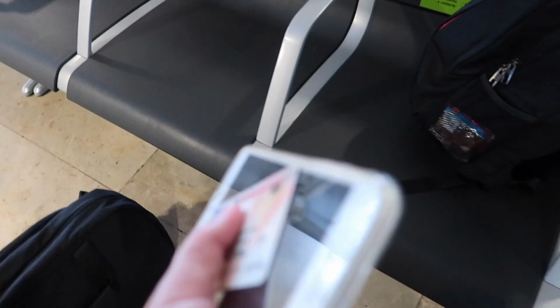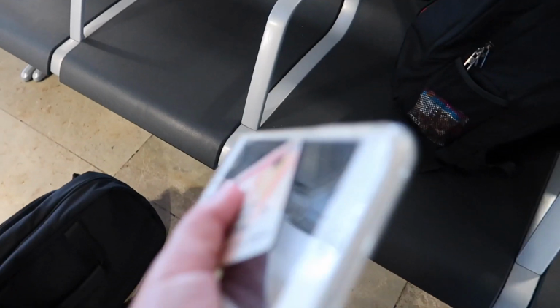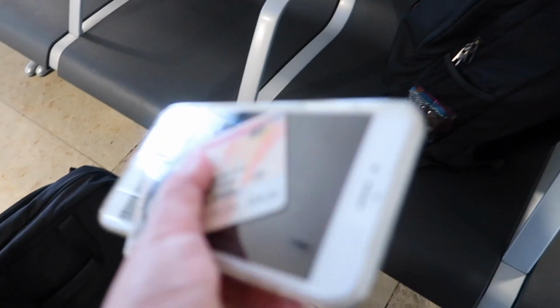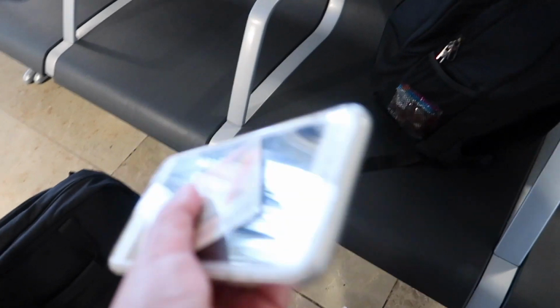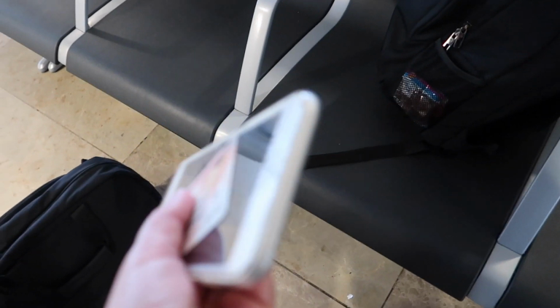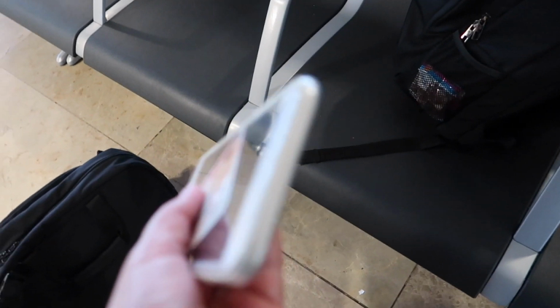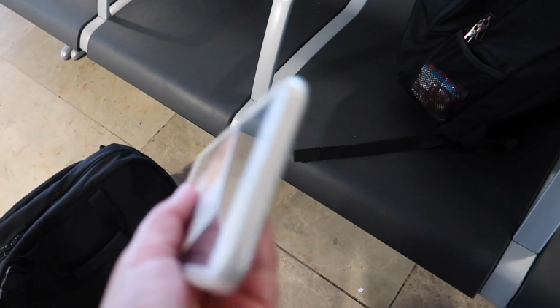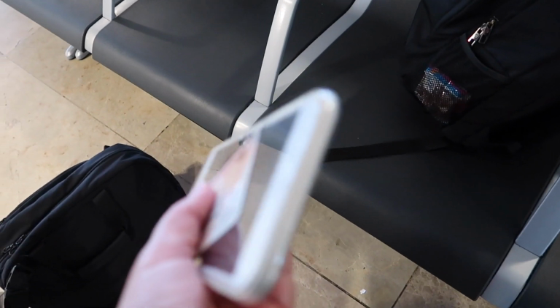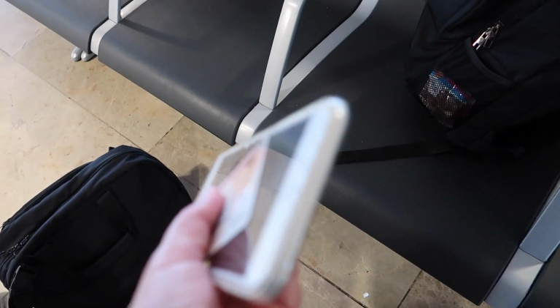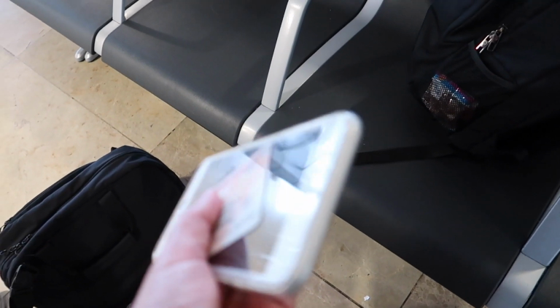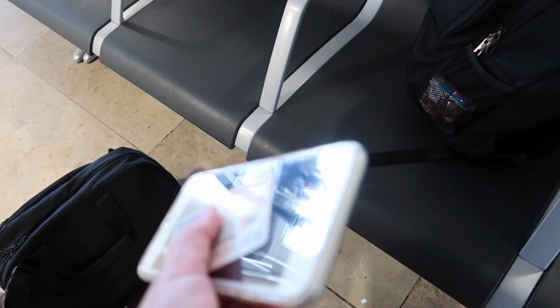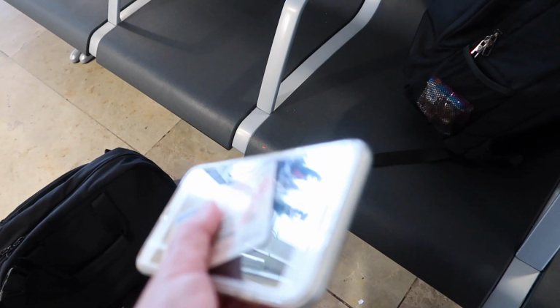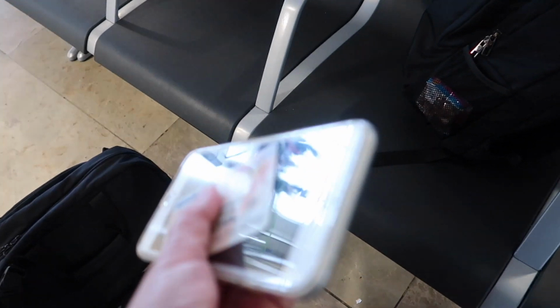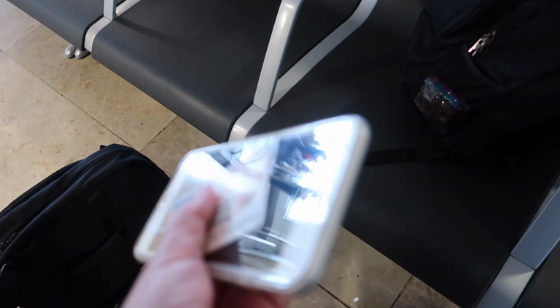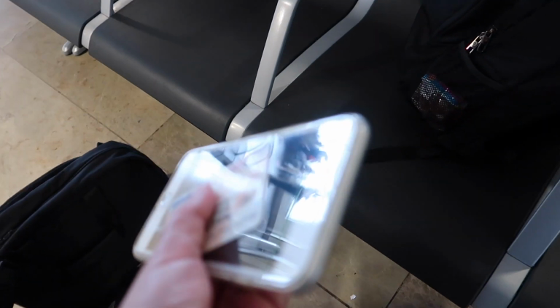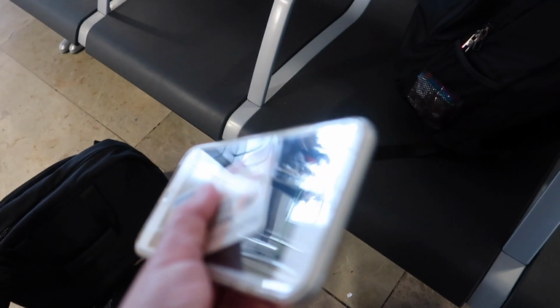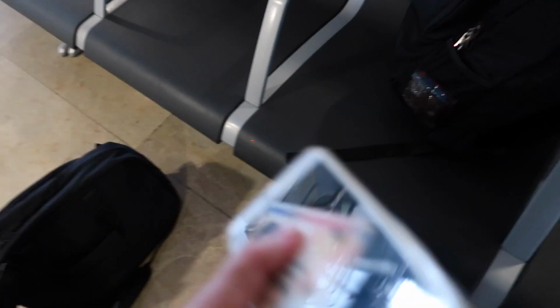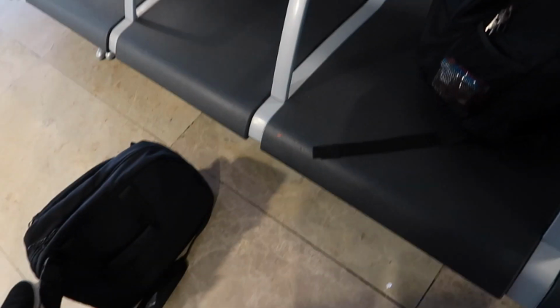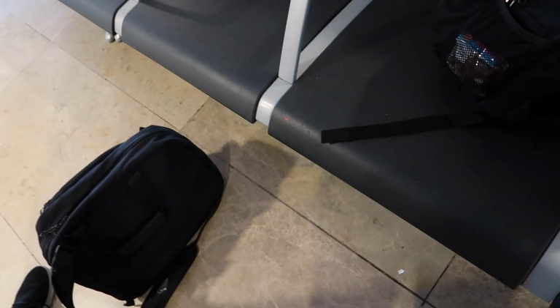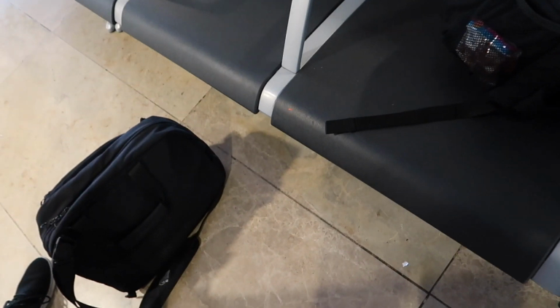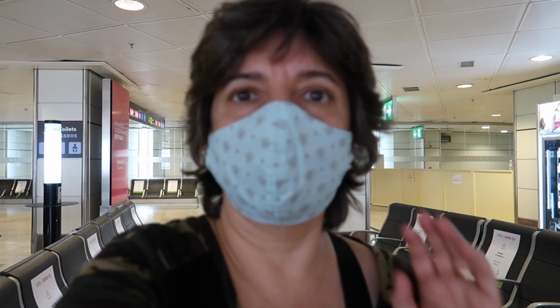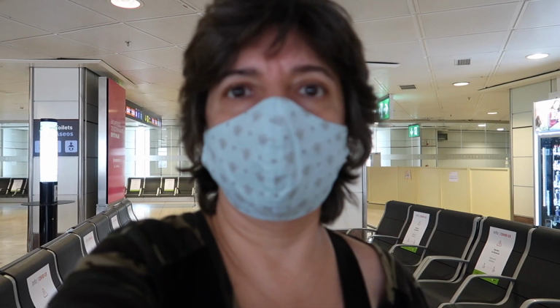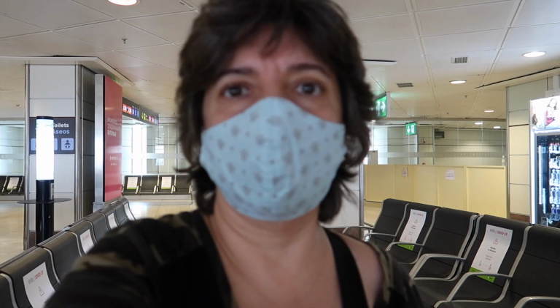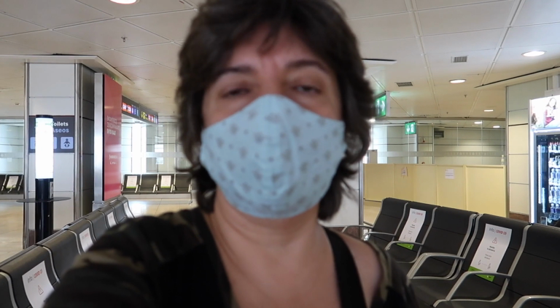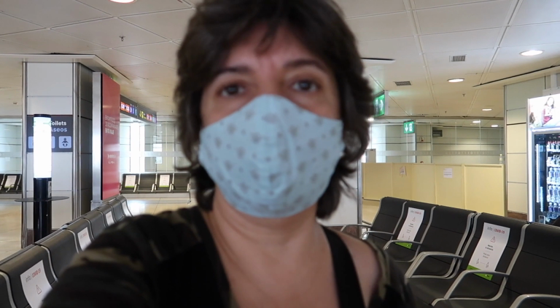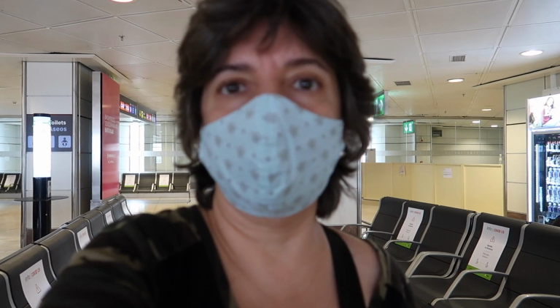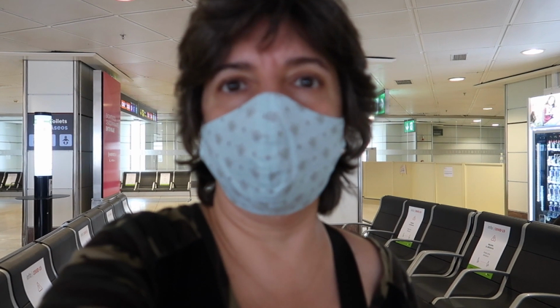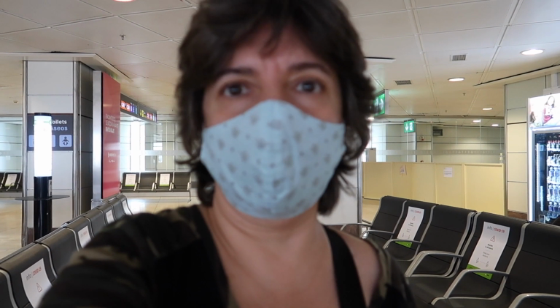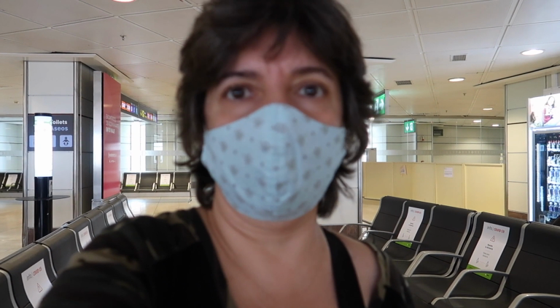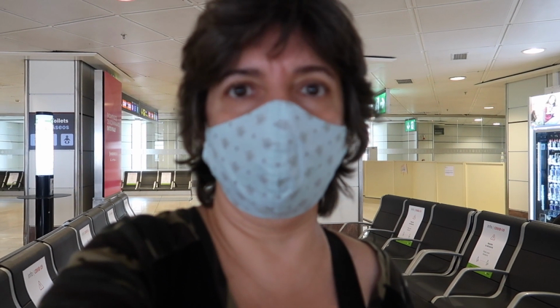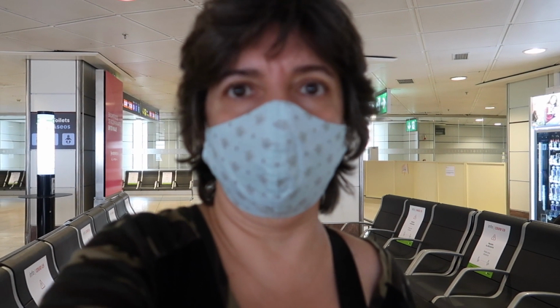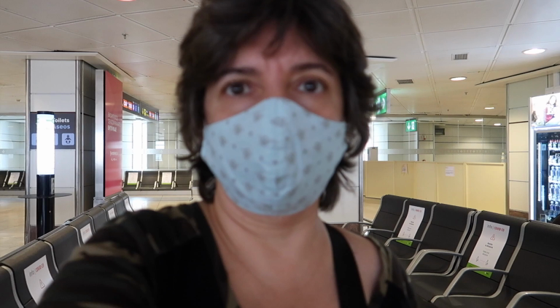Have your boarding pass and ID ready. Again, we're boarding in groups.